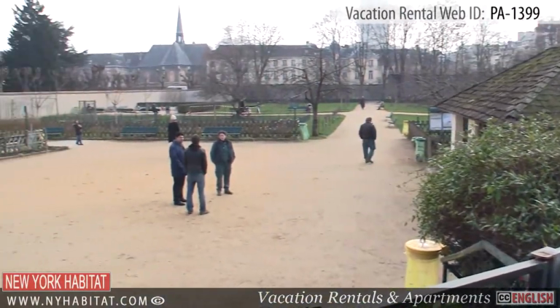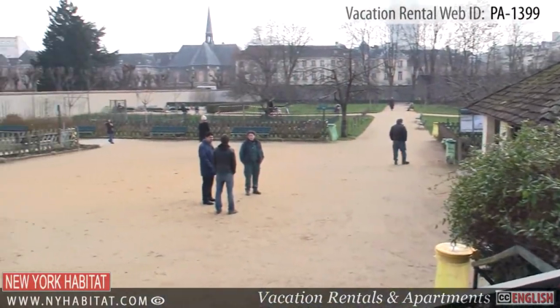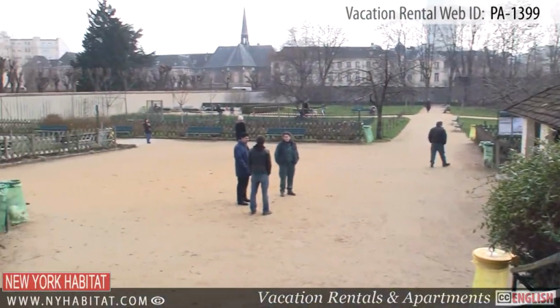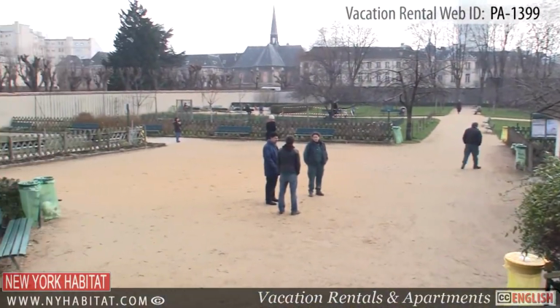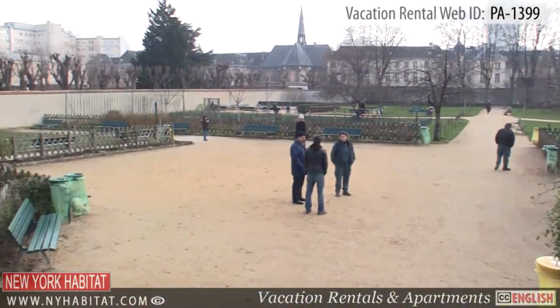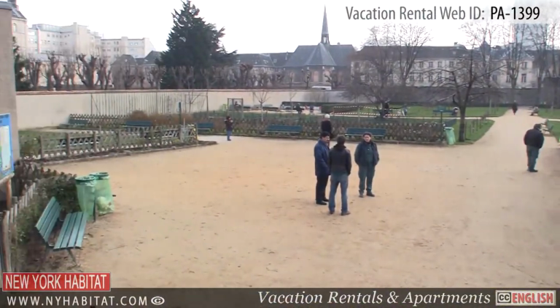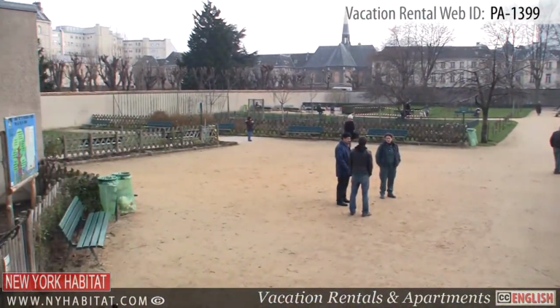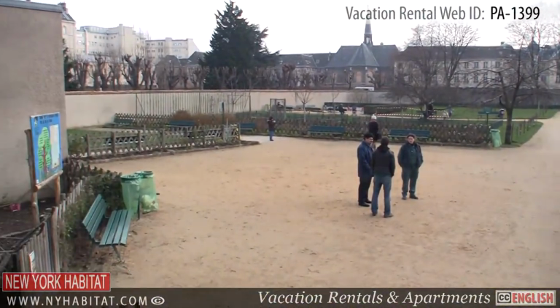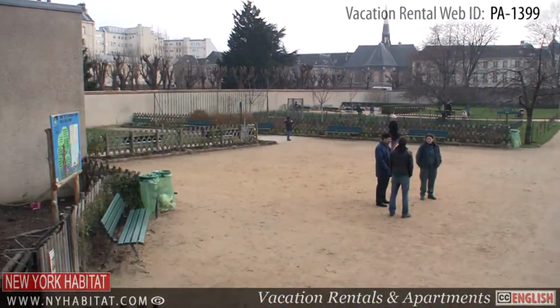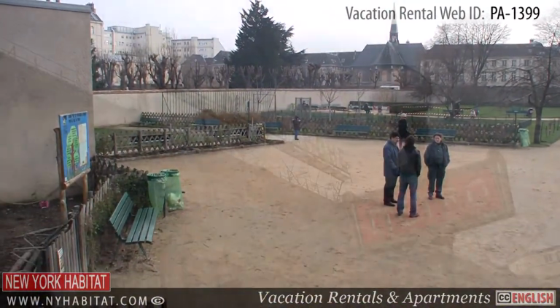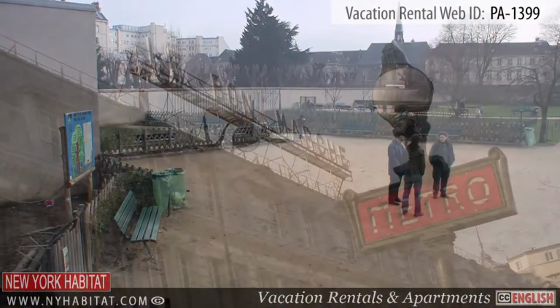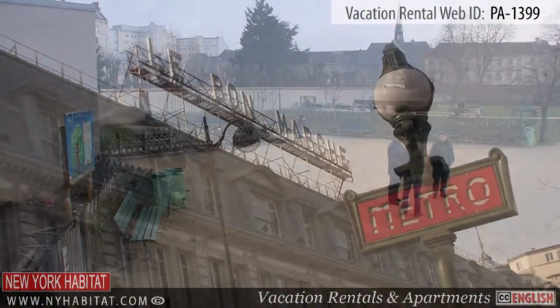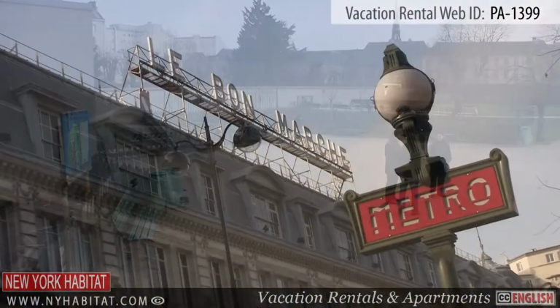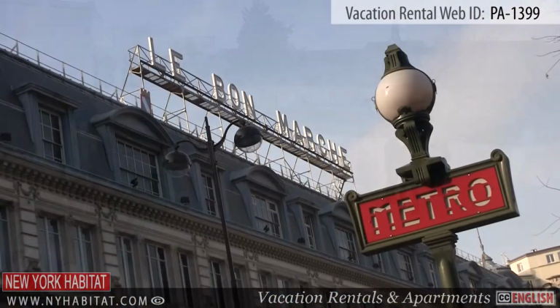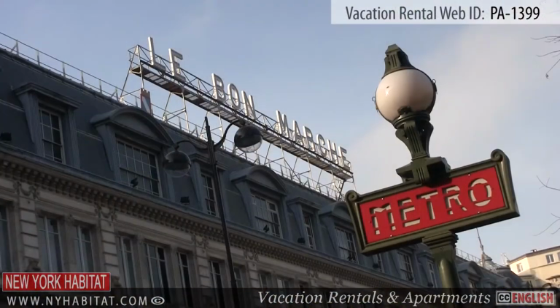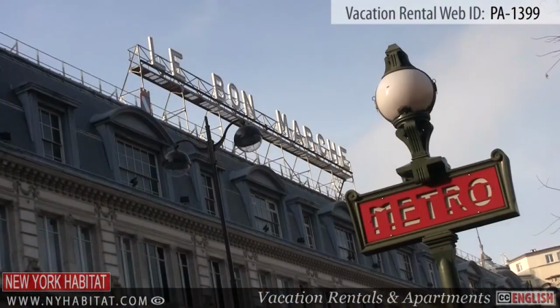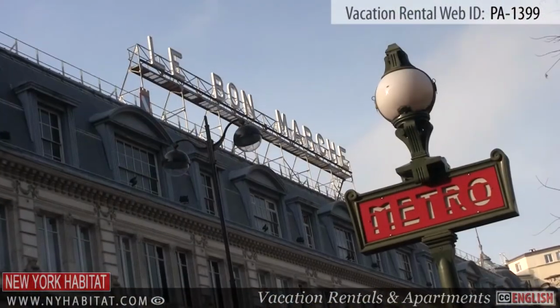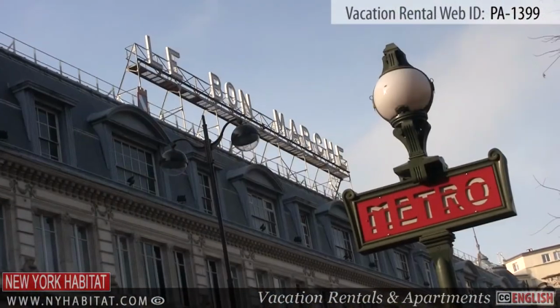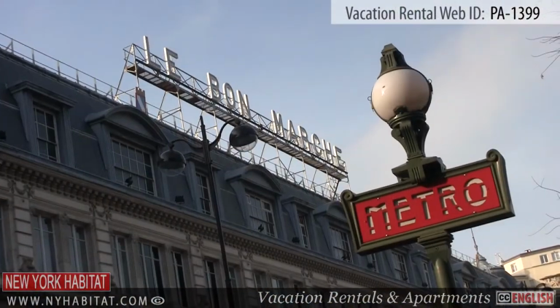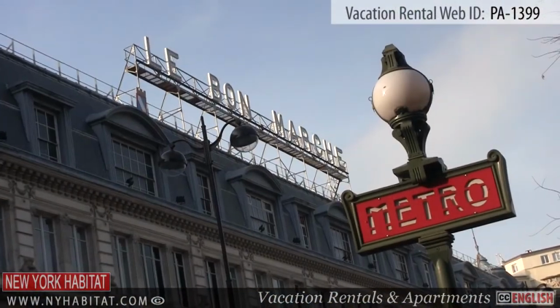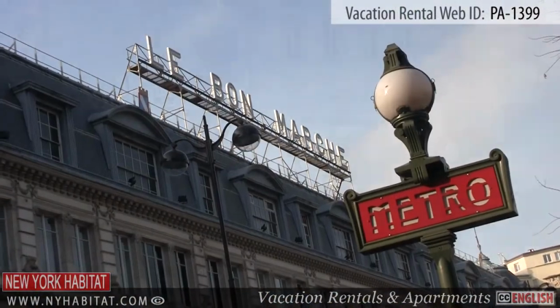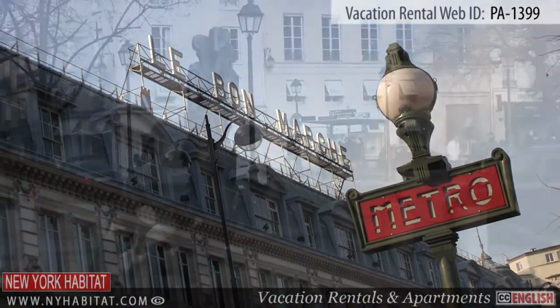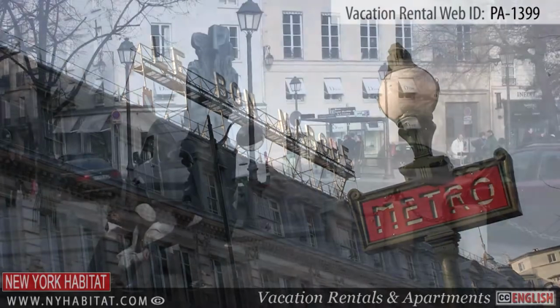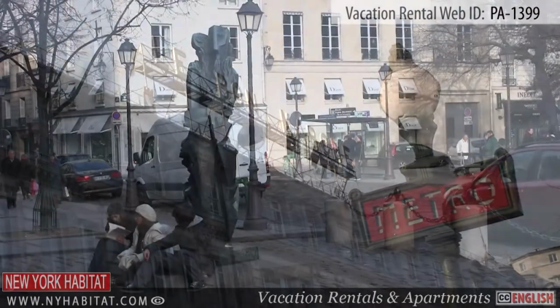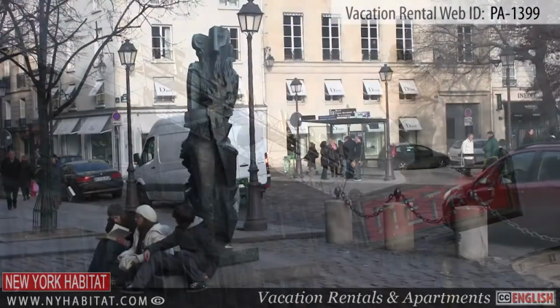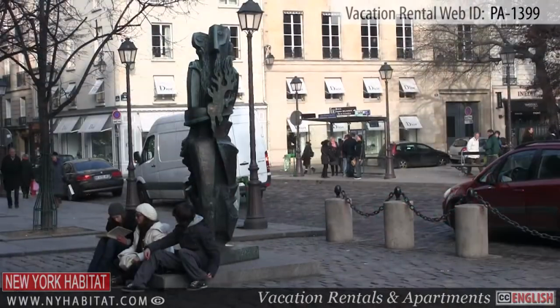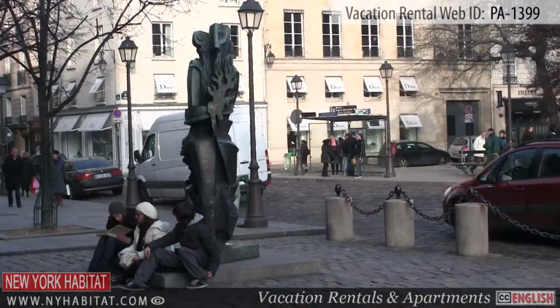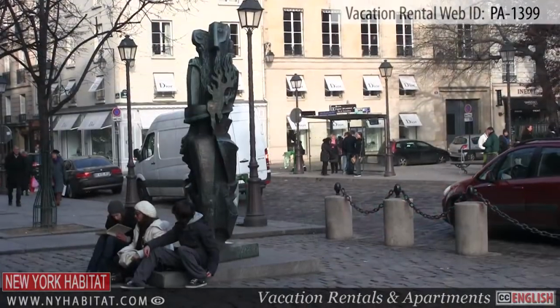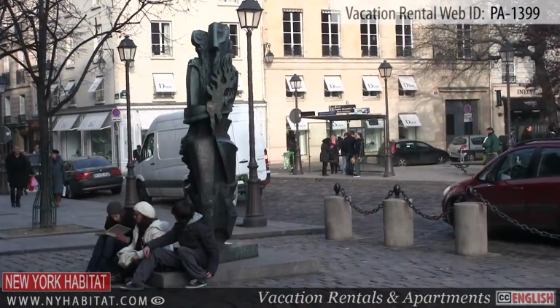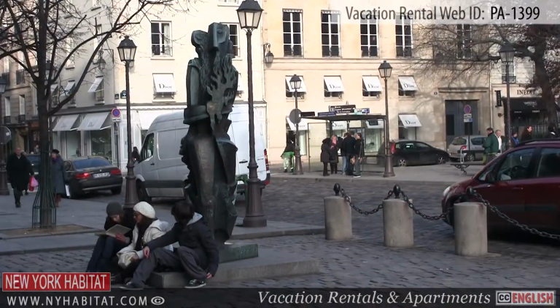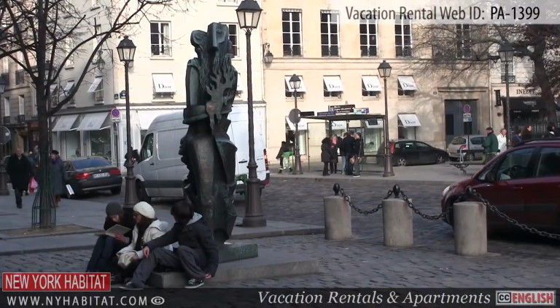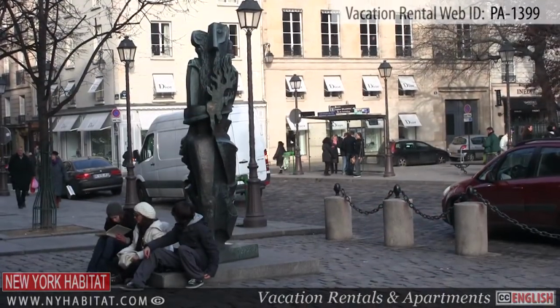Well, that's a wrap of our vacation rental video tour today. We hope to see you soon in the beautiful City of Light.